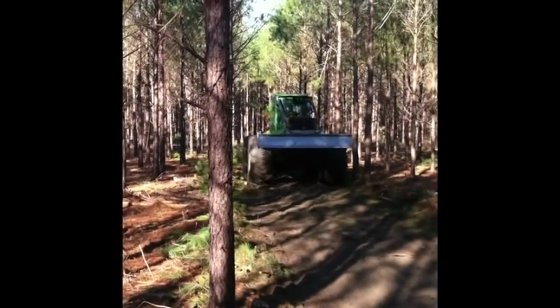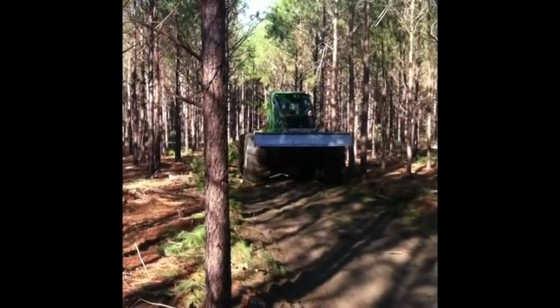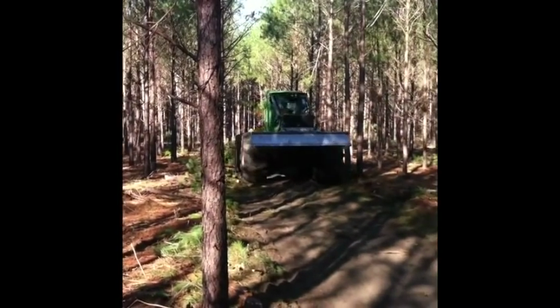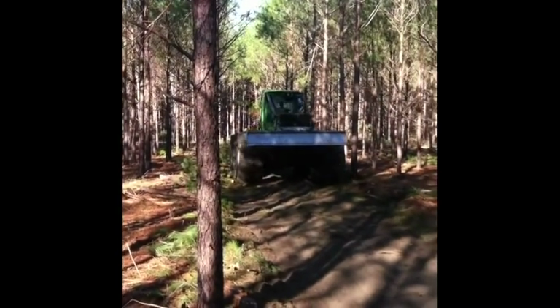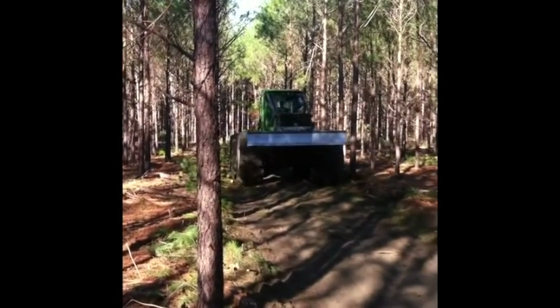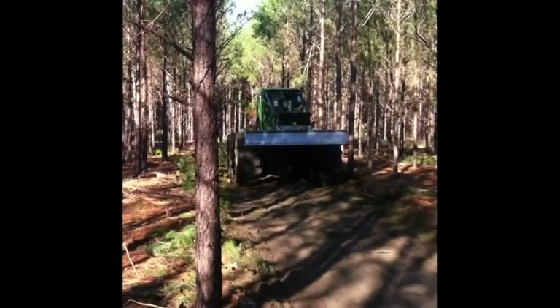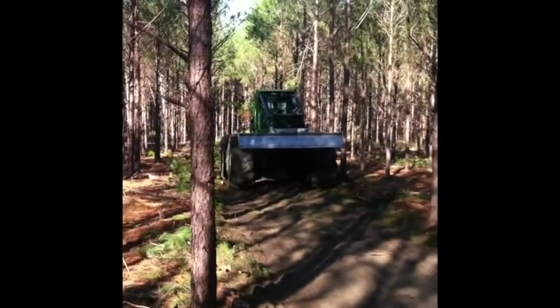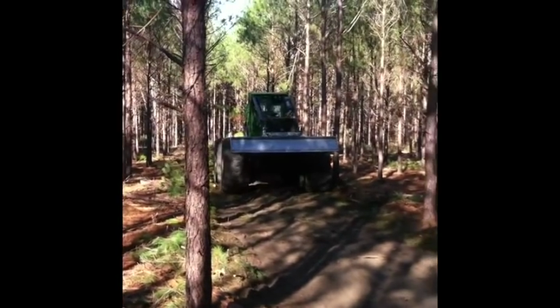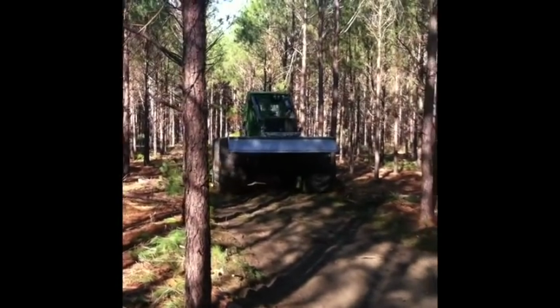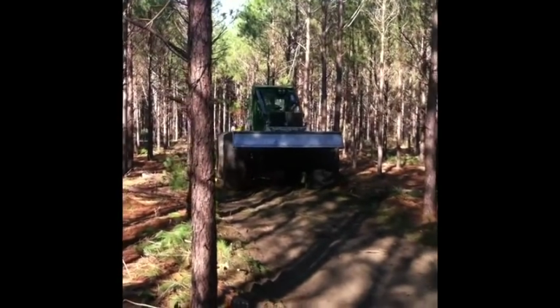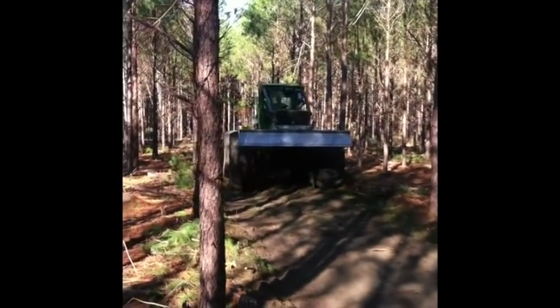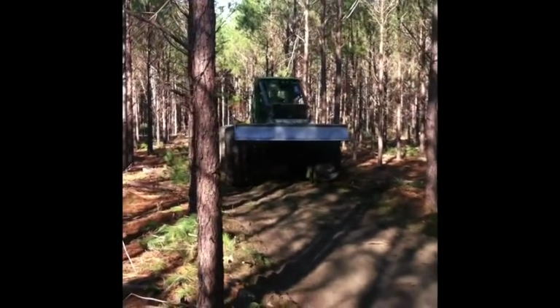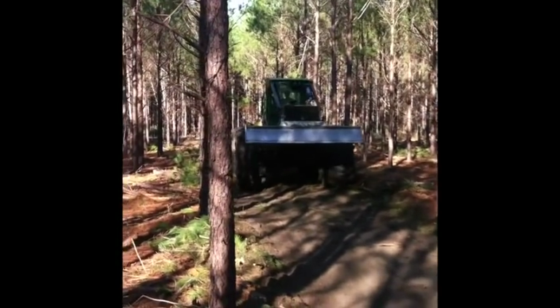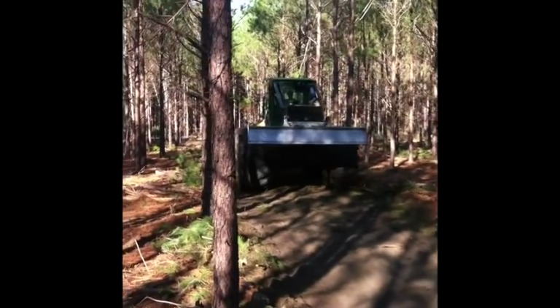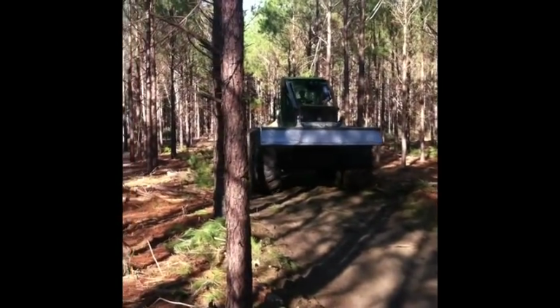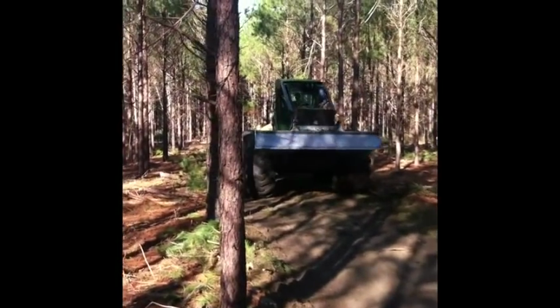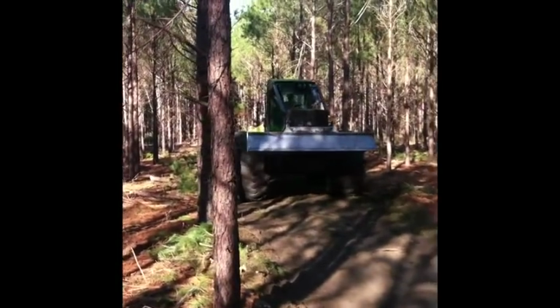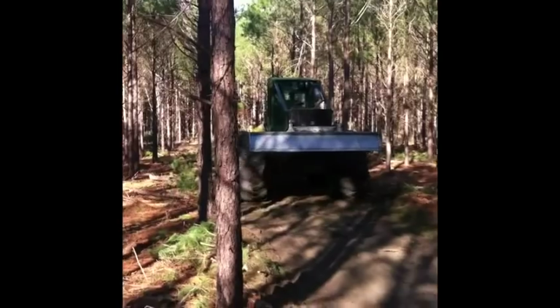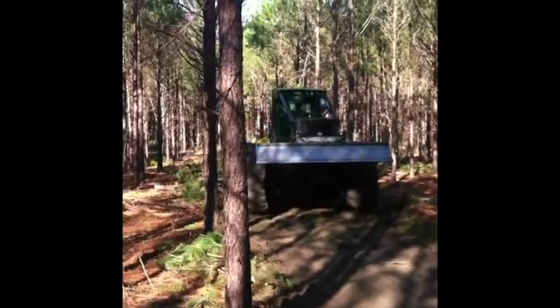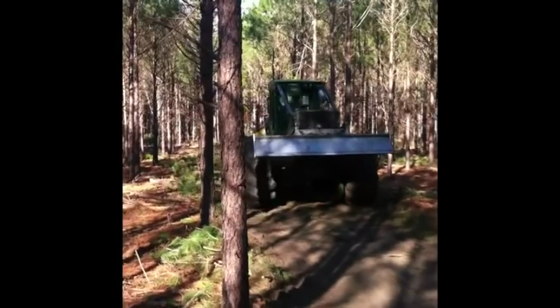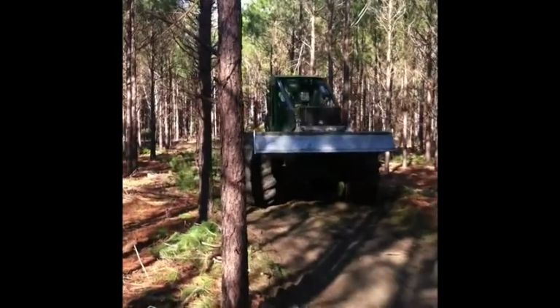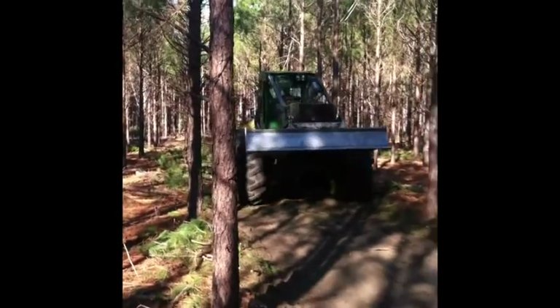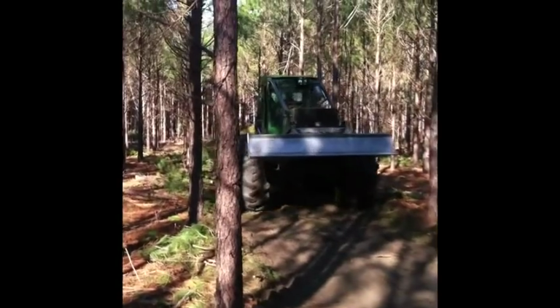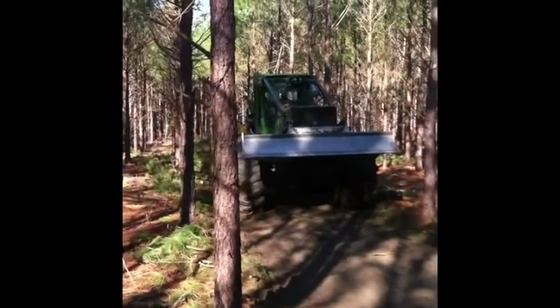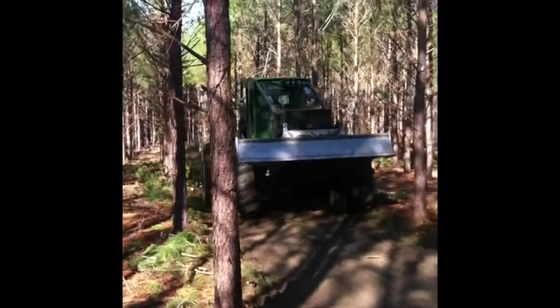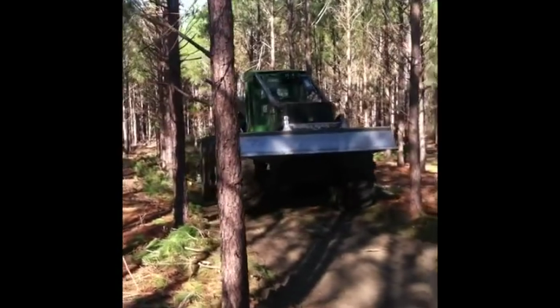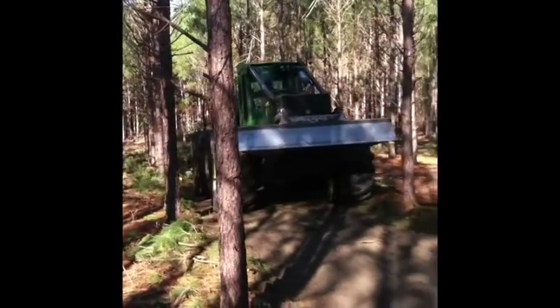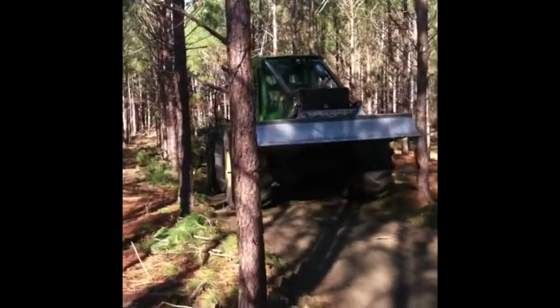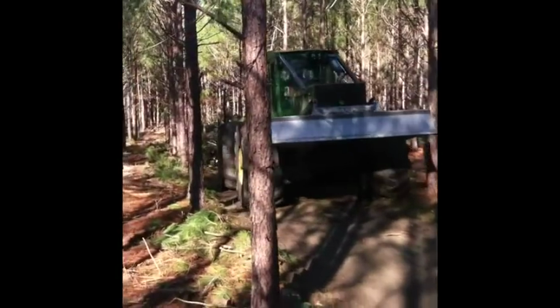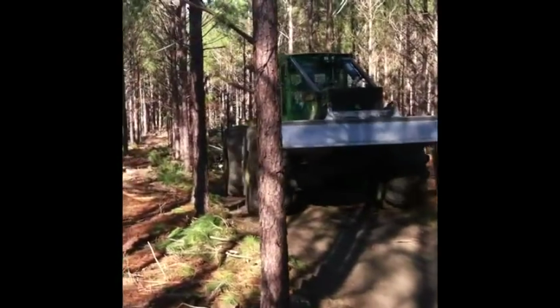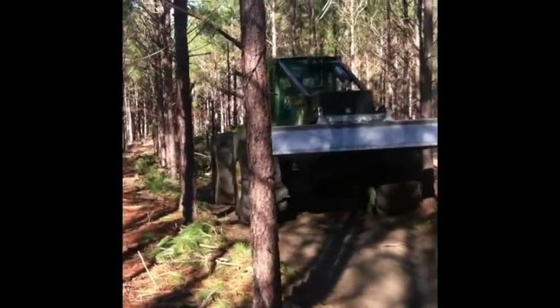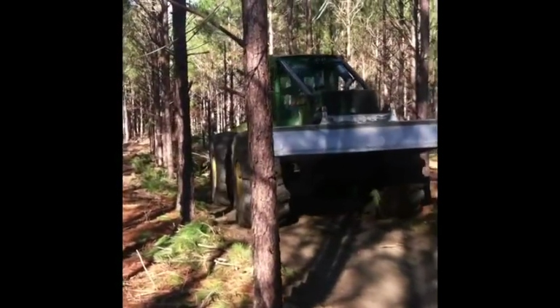The first couple of clips show a feller buncher, which is cutting and felling the trees.